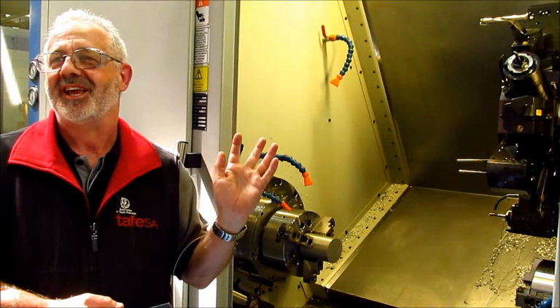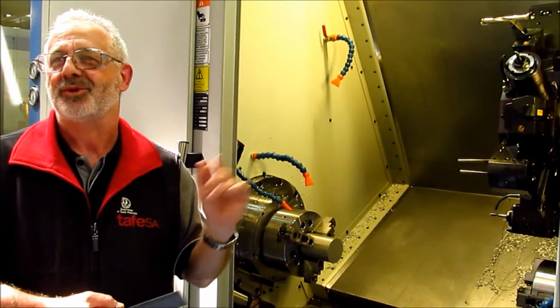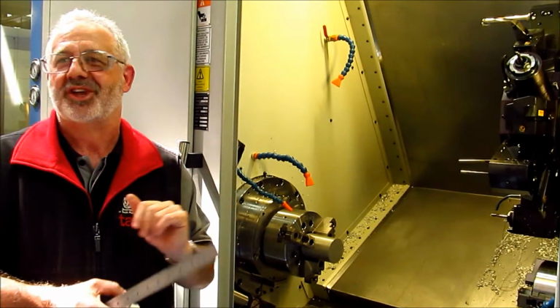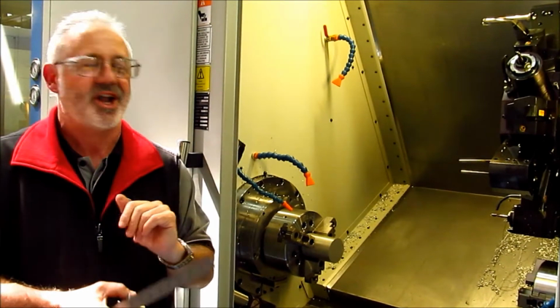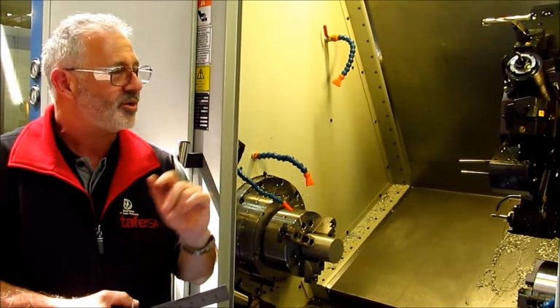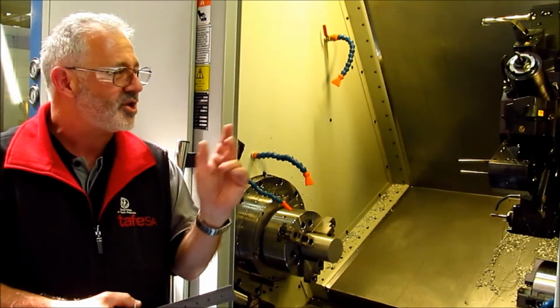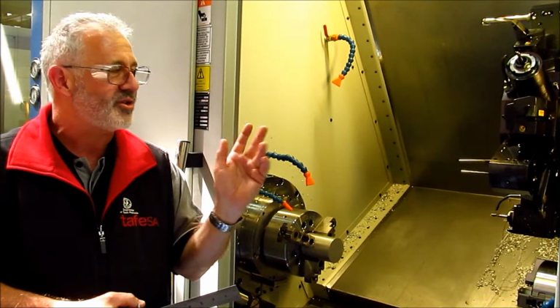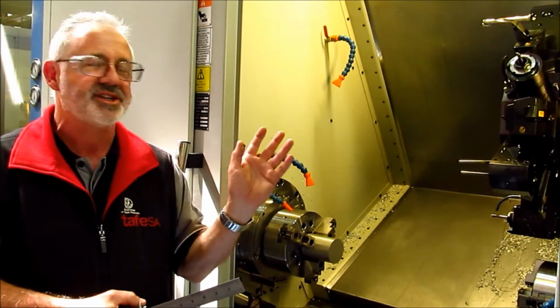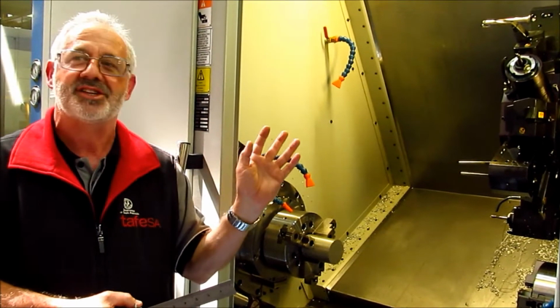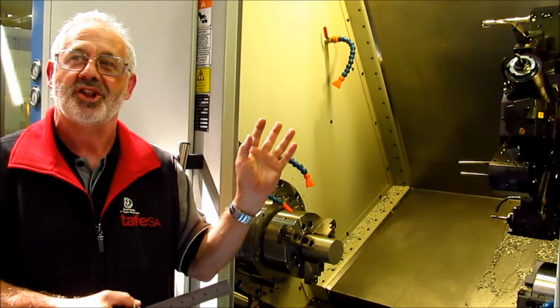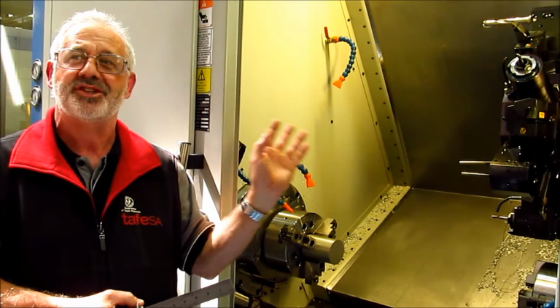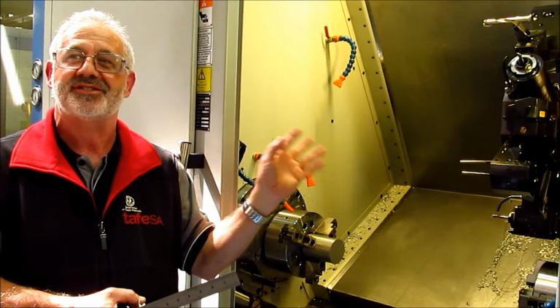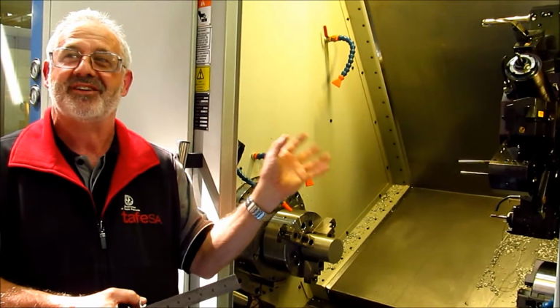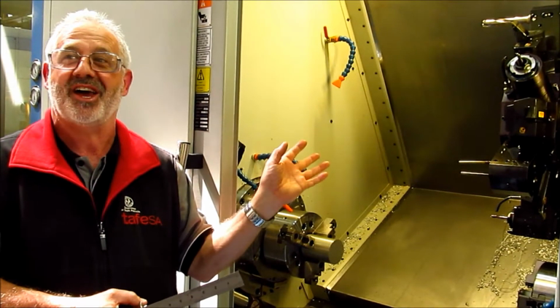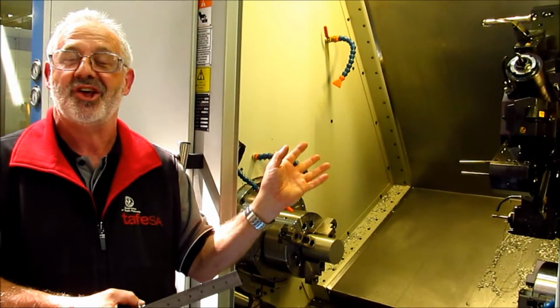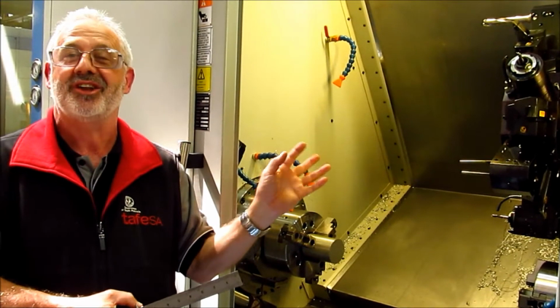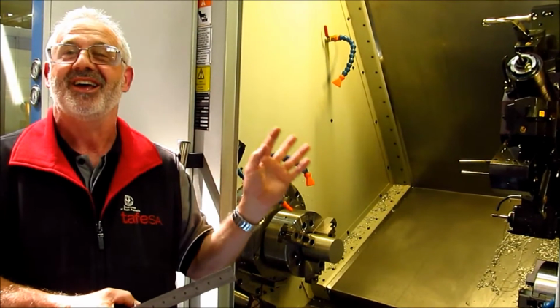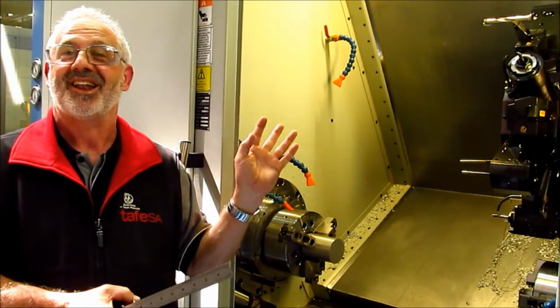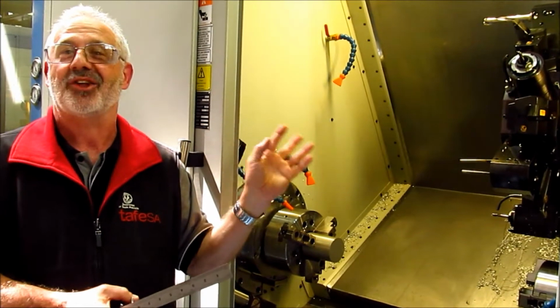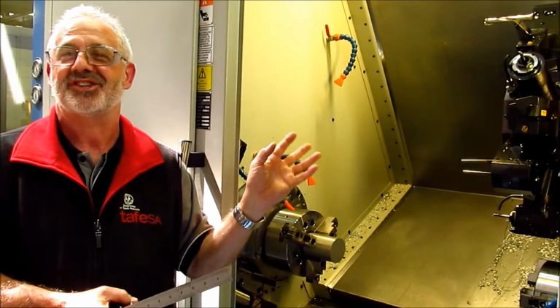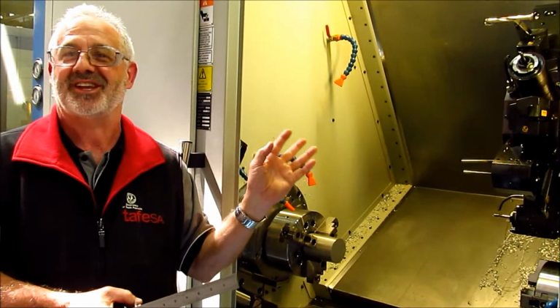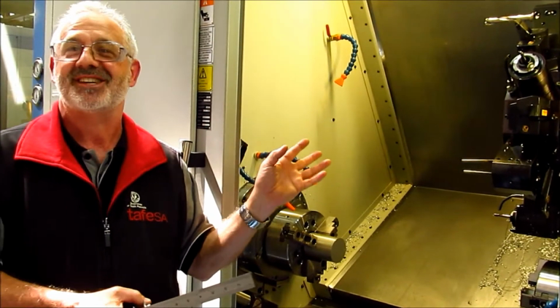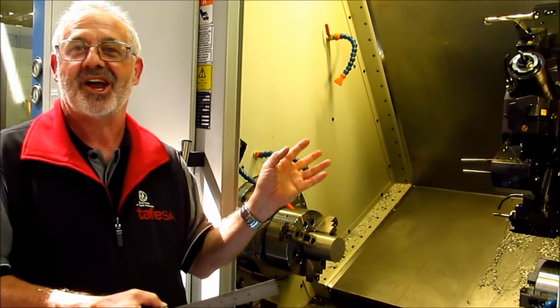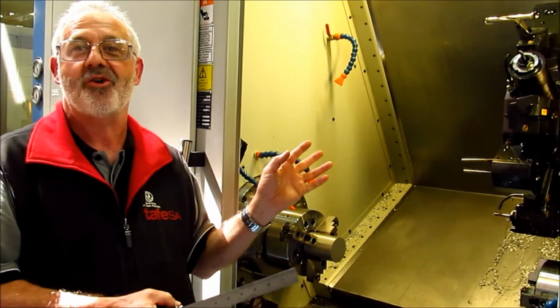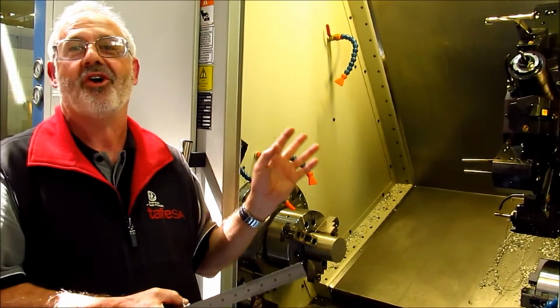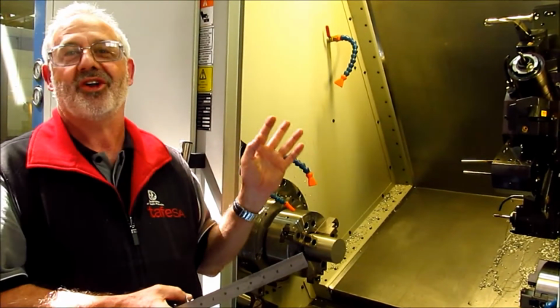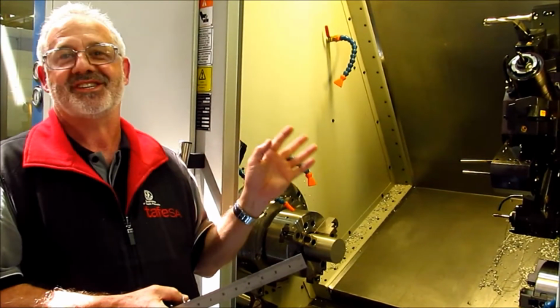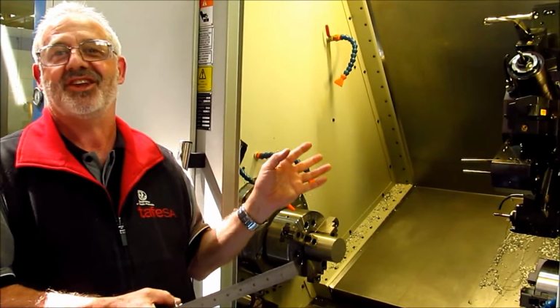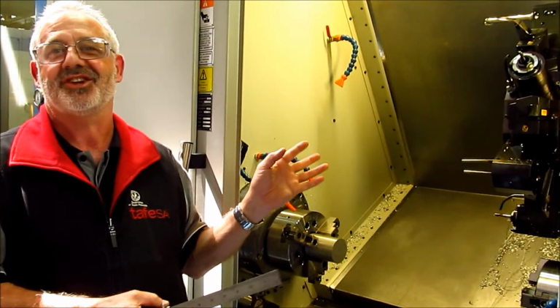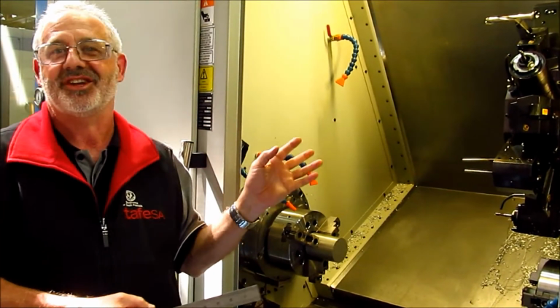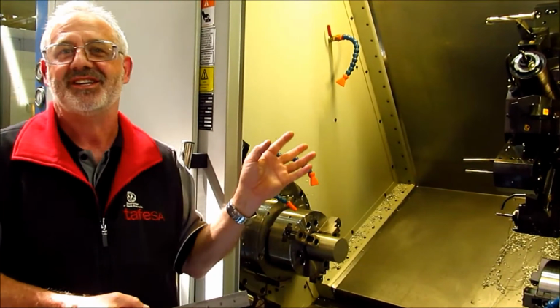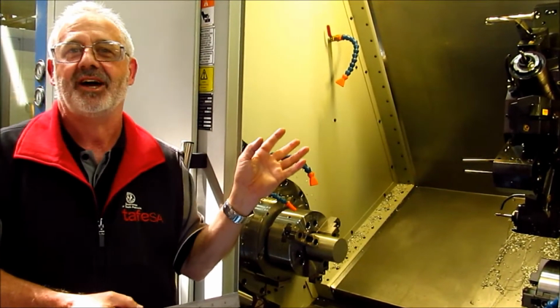Impressive stuff. But I guess what's going on with those machines is there's lots of stuff going on, lots of things to go wrong, and lots of attention to detail required.